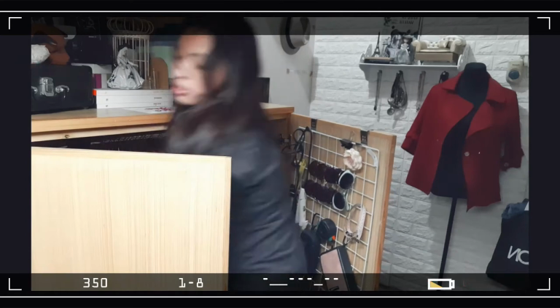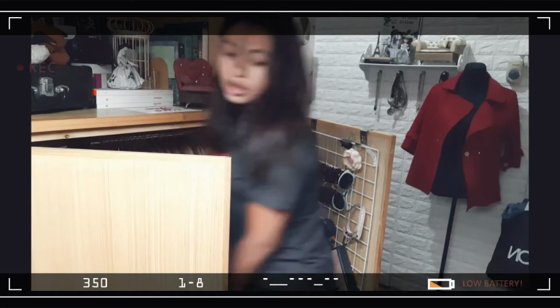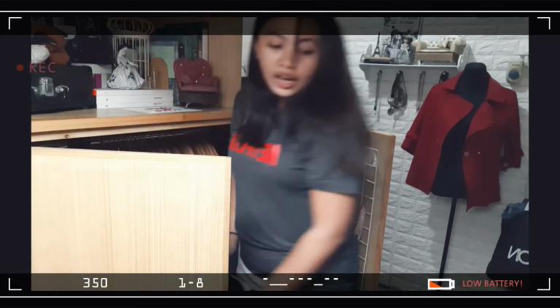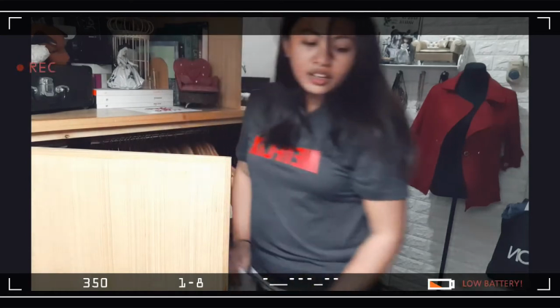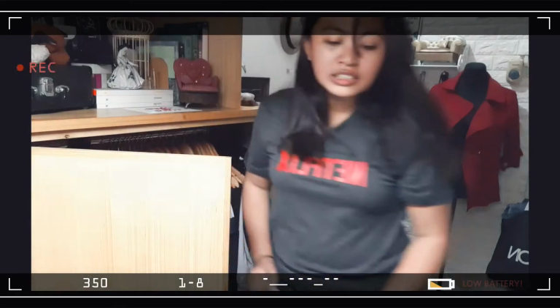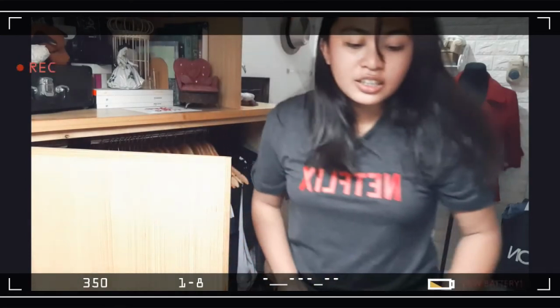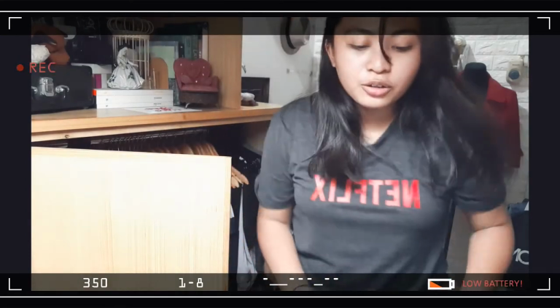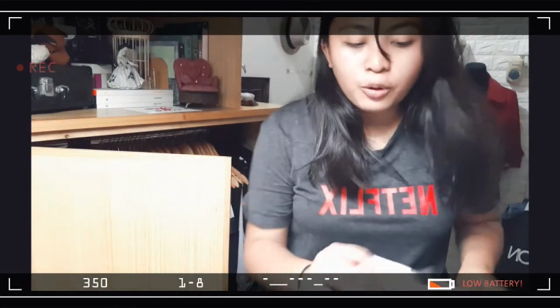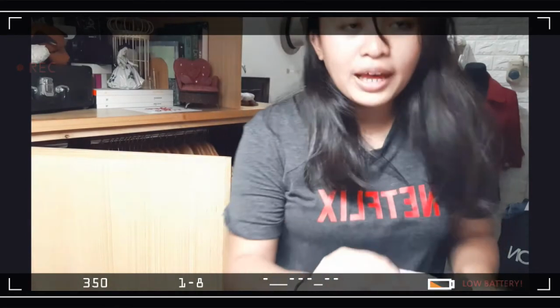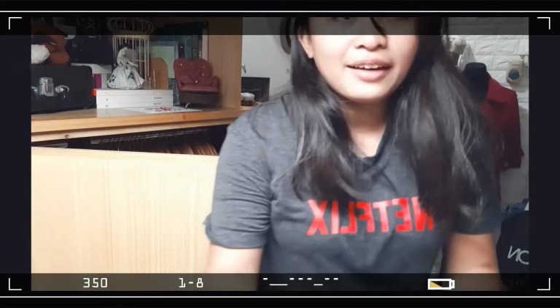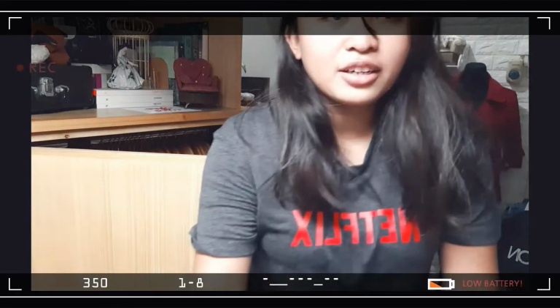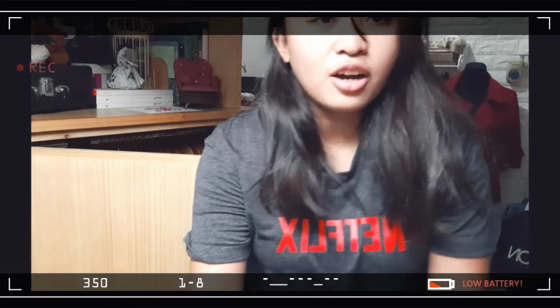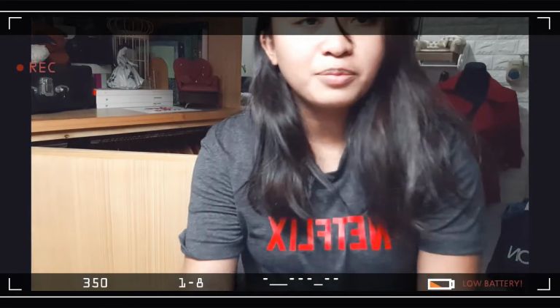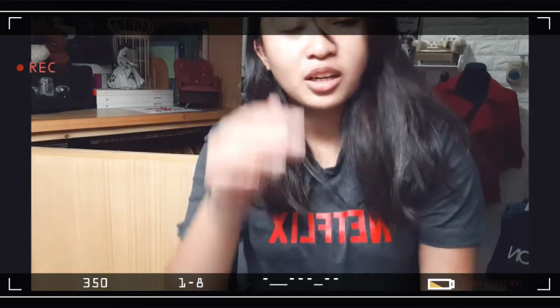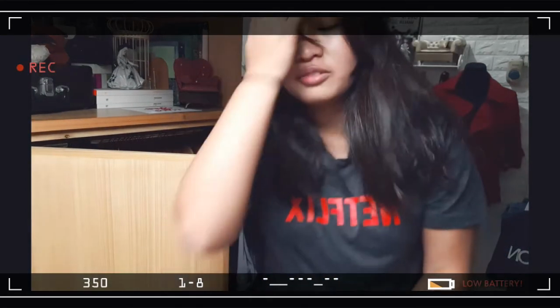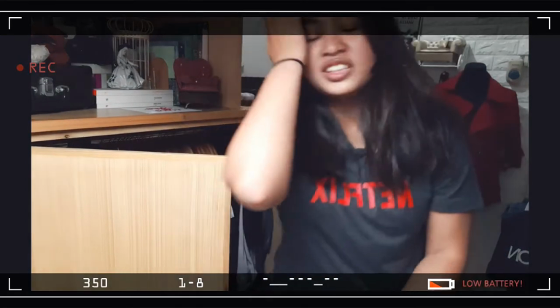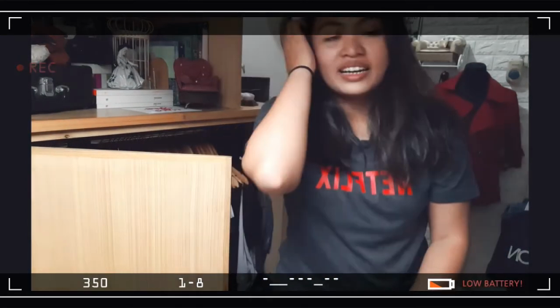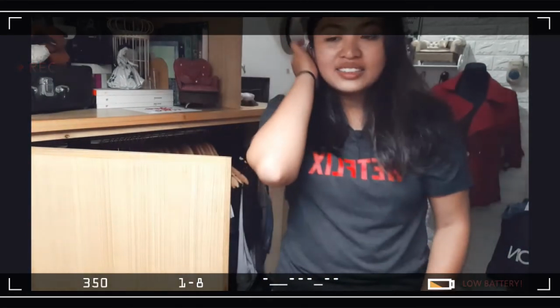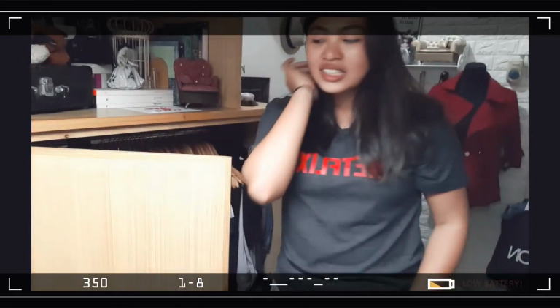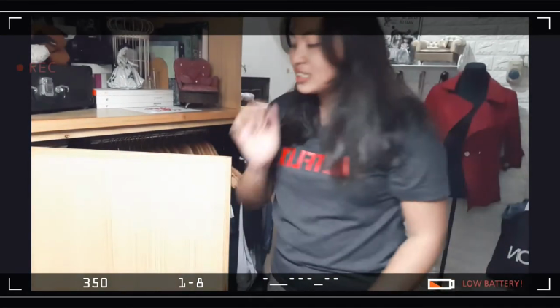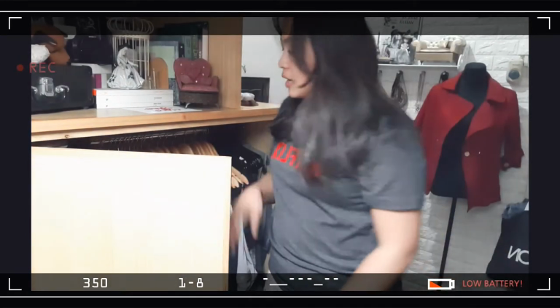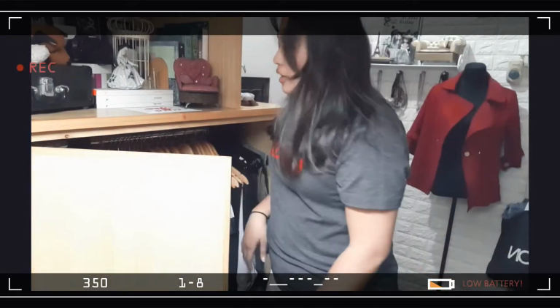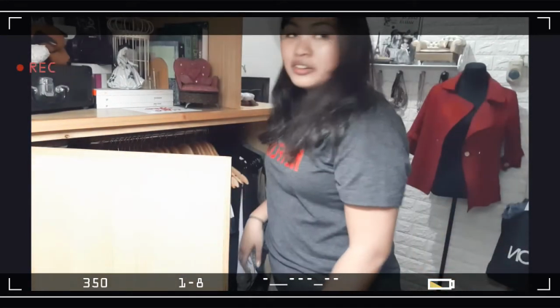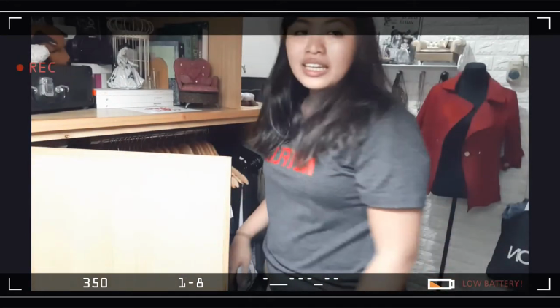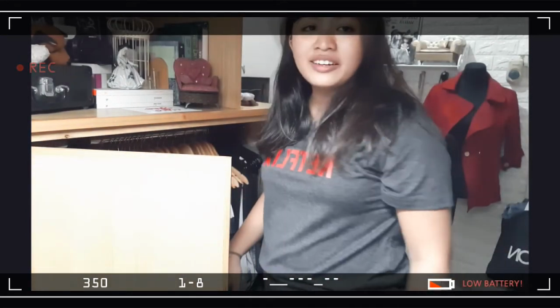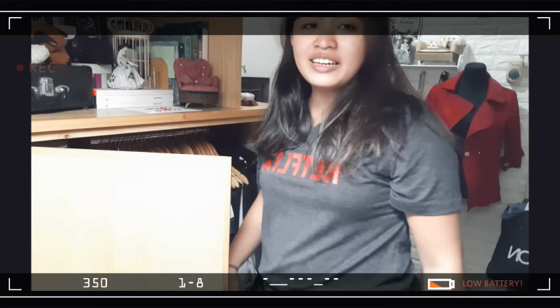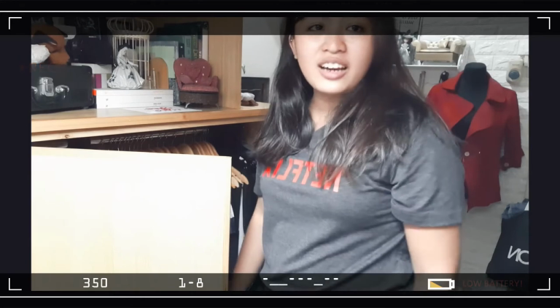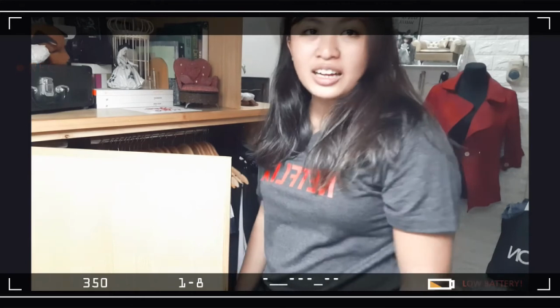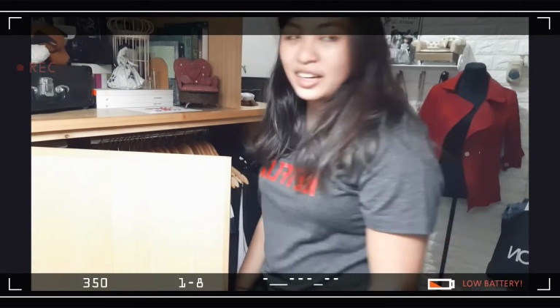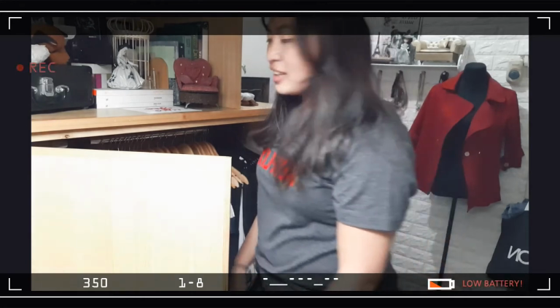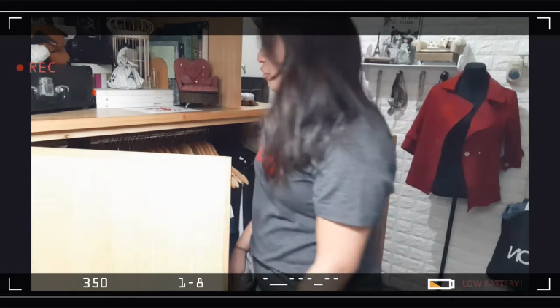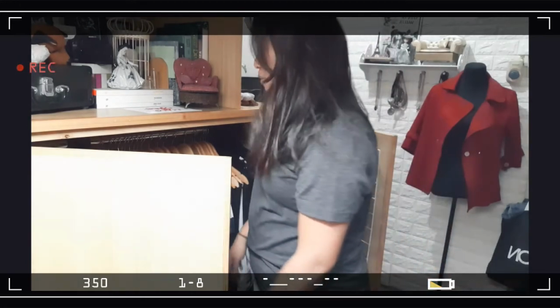I honestly don't know why I have a crop ton of jackets. It's really, really hot here in the Philippines.